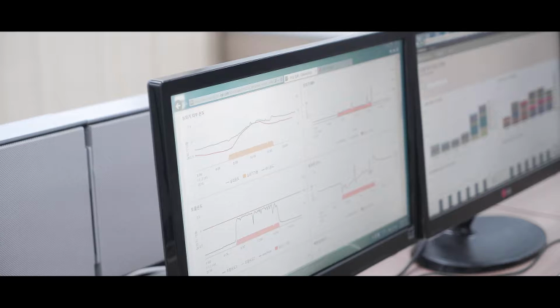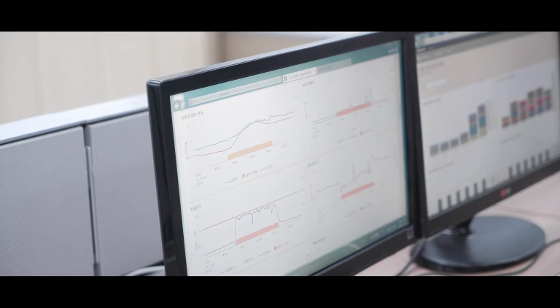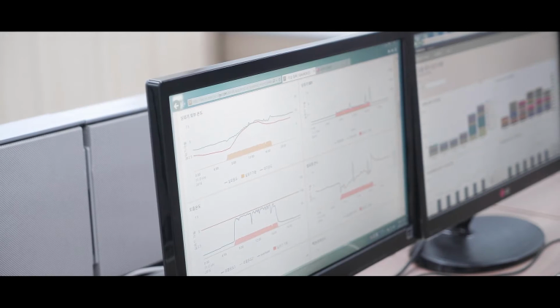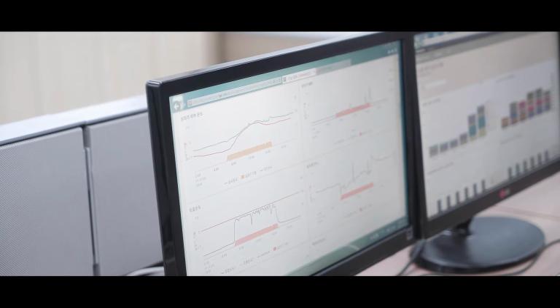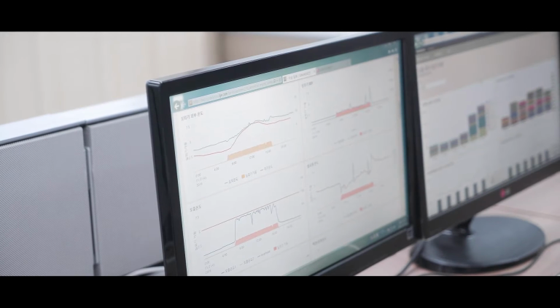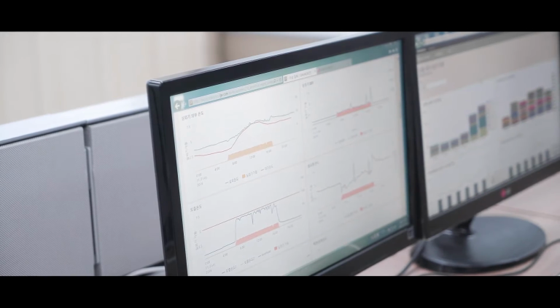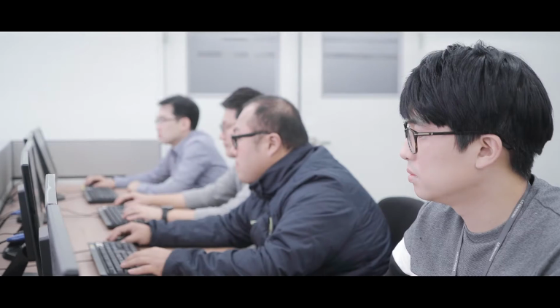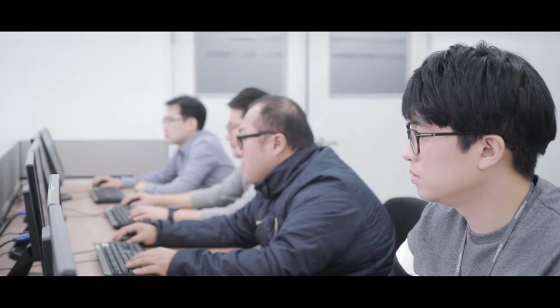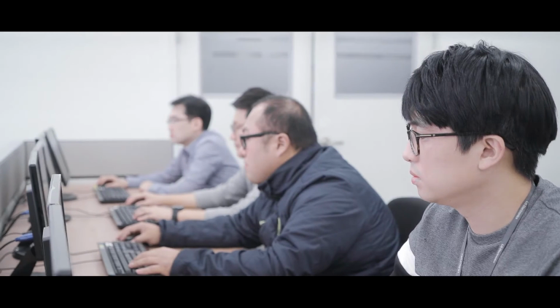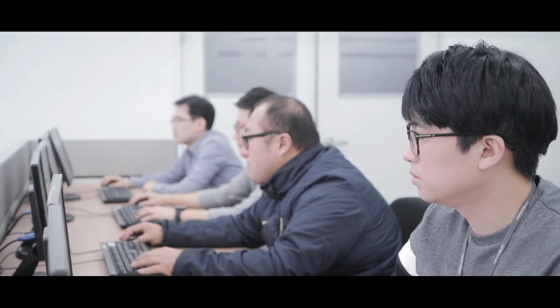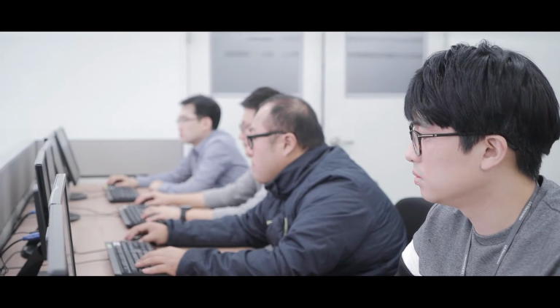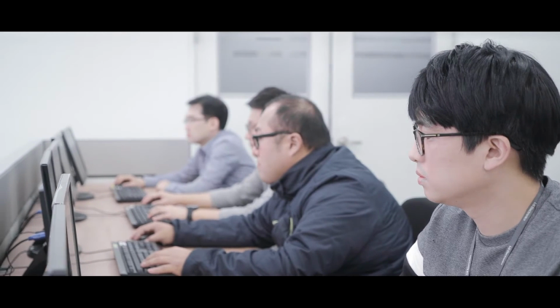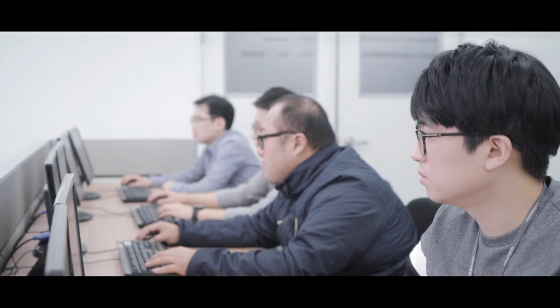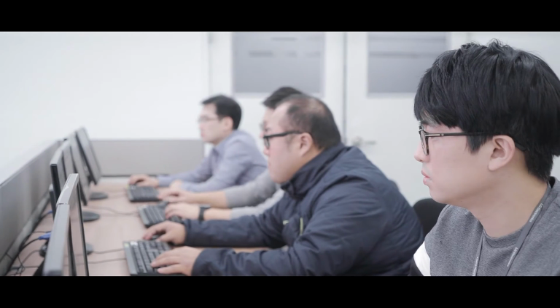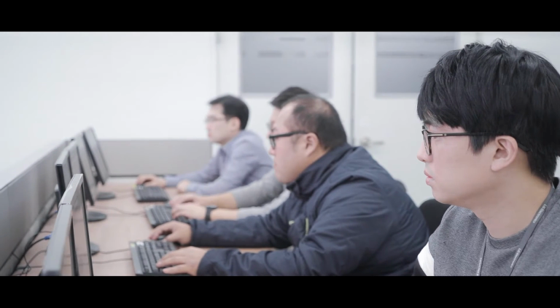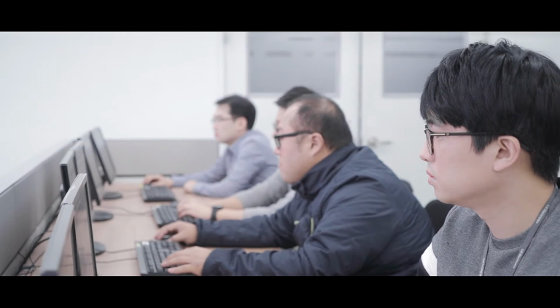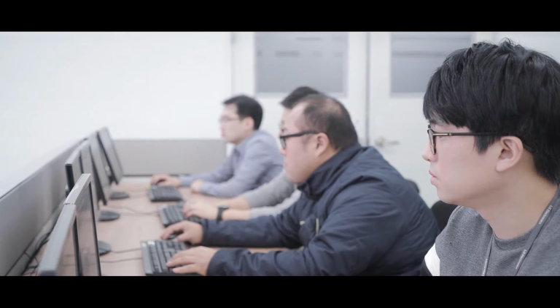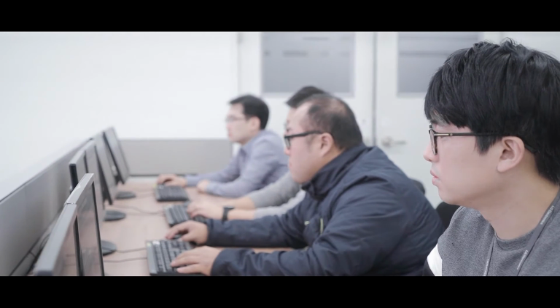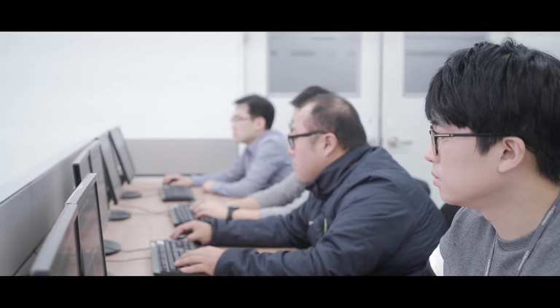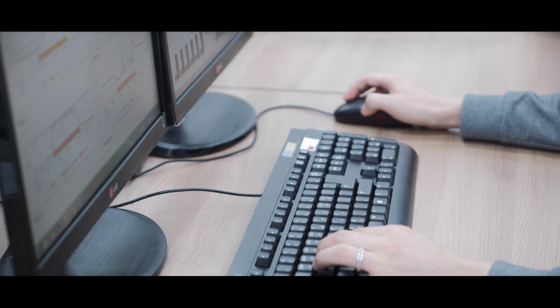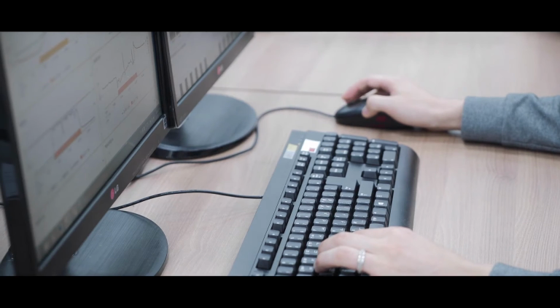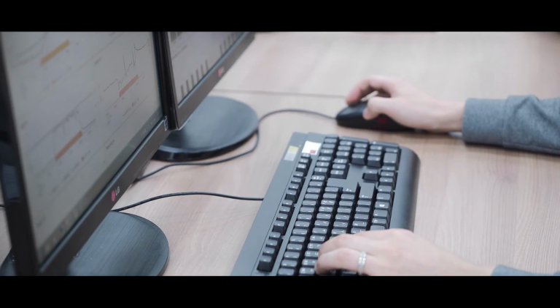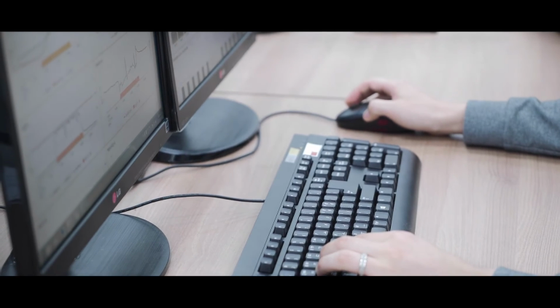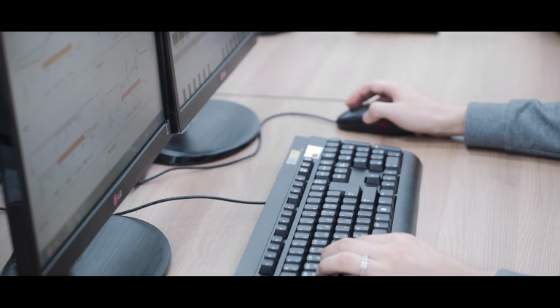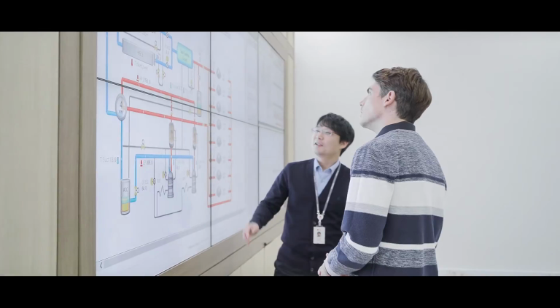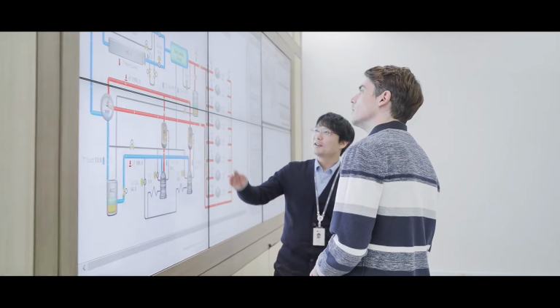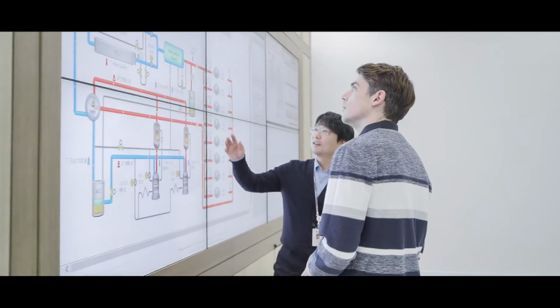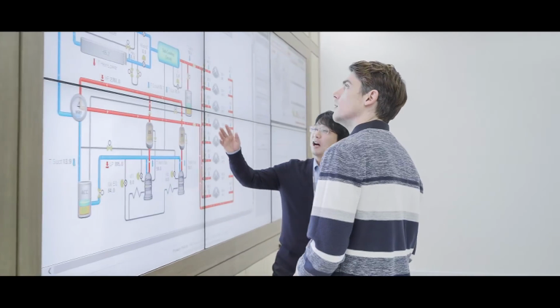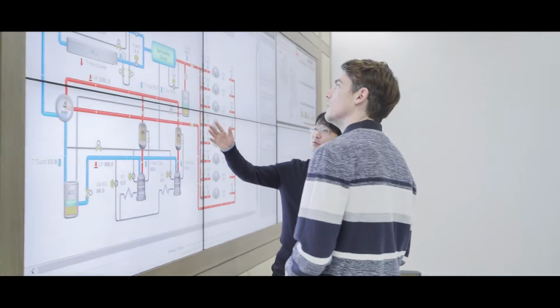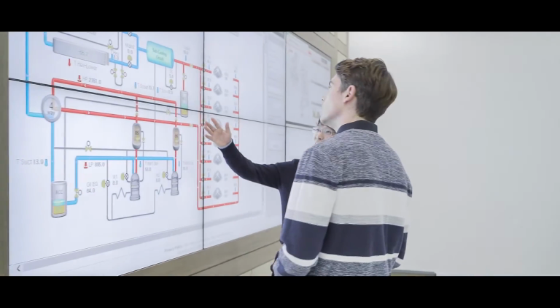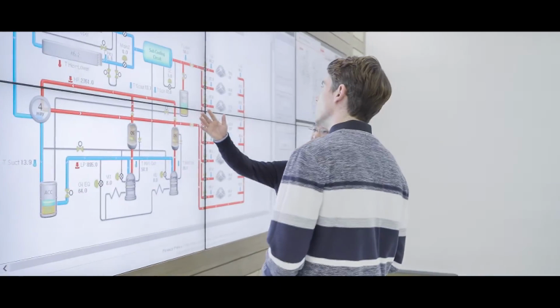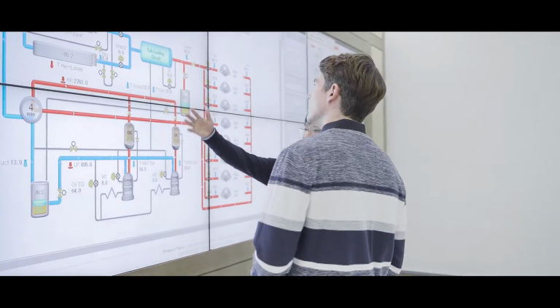This is the control room where I was able to watch researchers developing system control solutions. Big data analysis and AI technology will soon make it possible to optimize control functions for reduction of energy consumption.